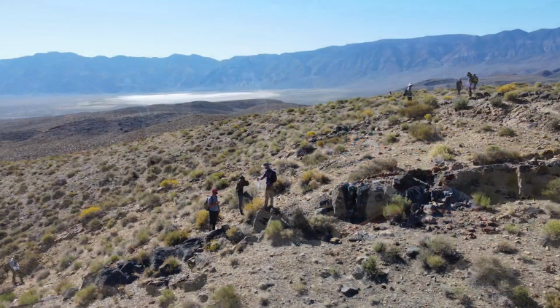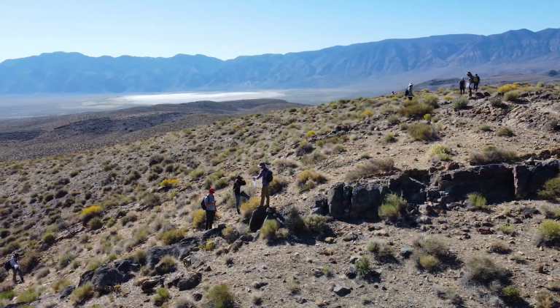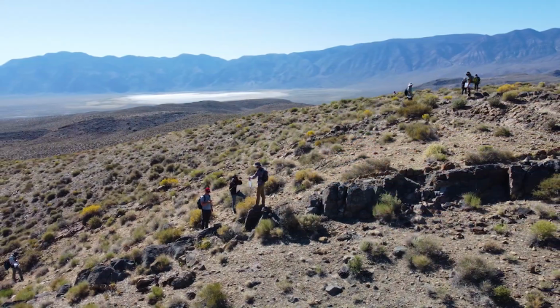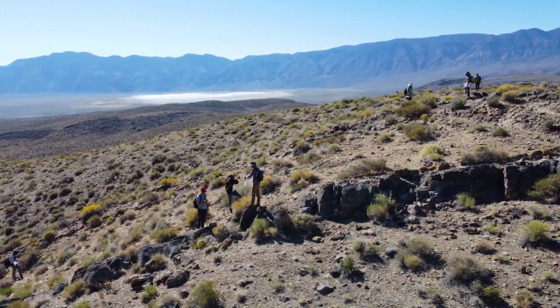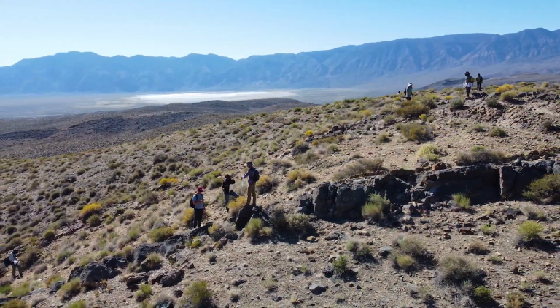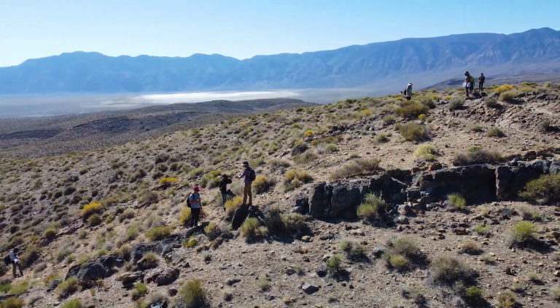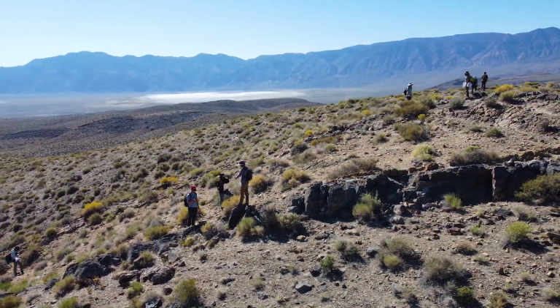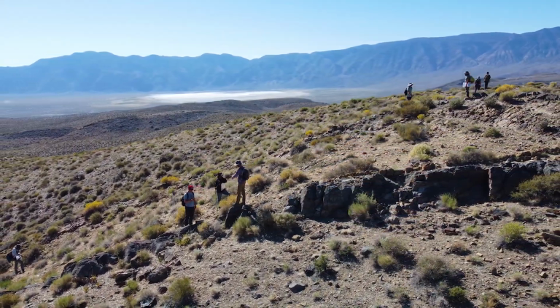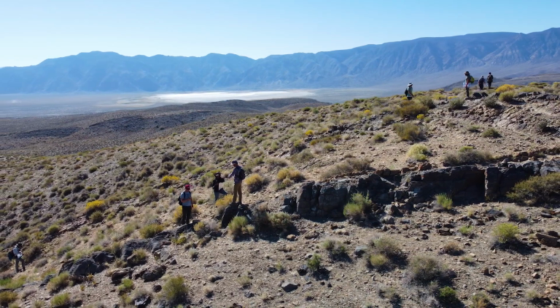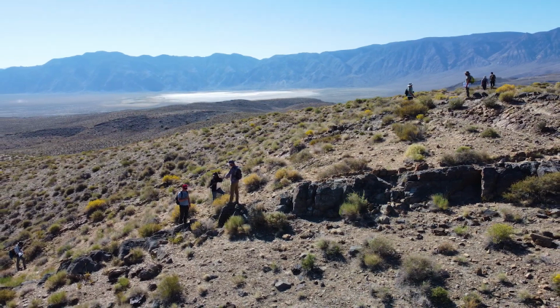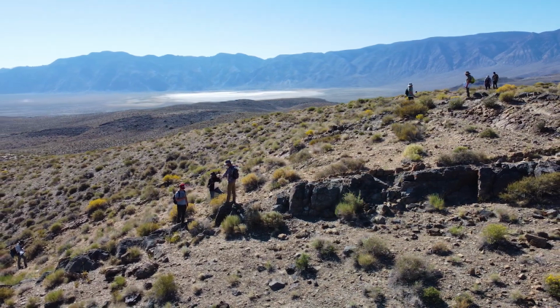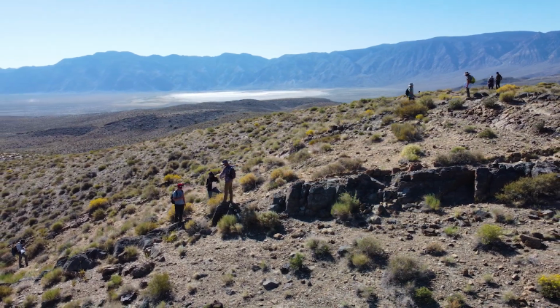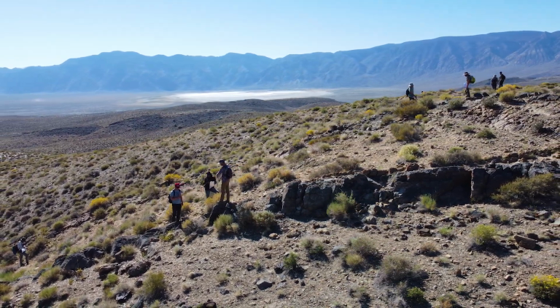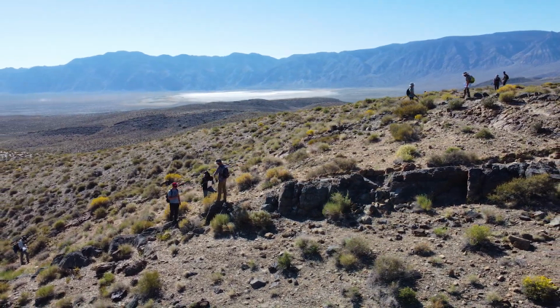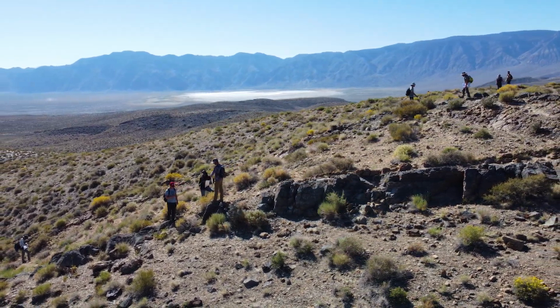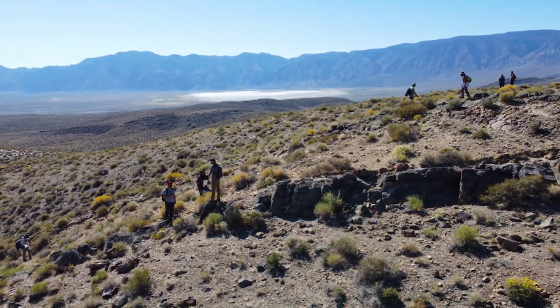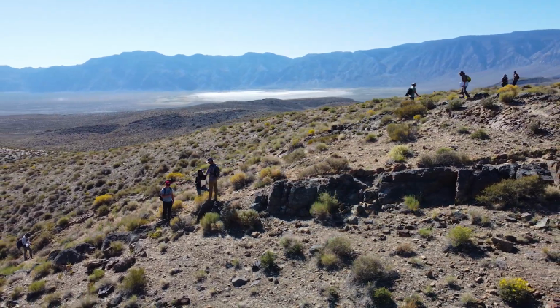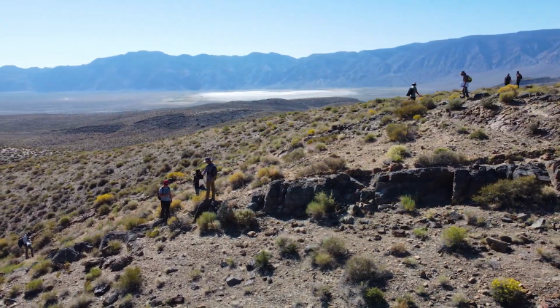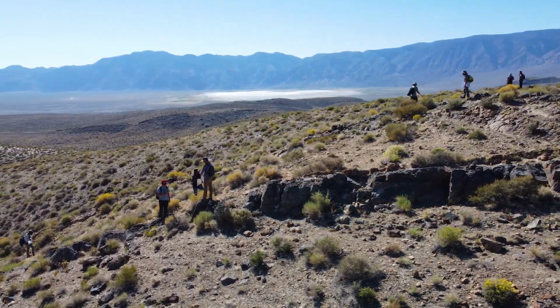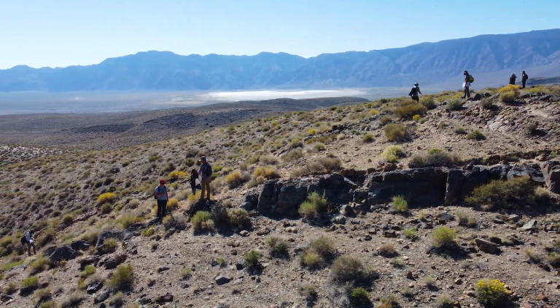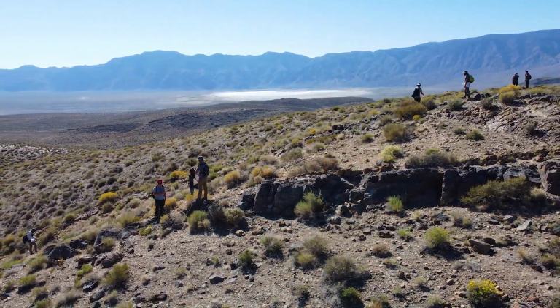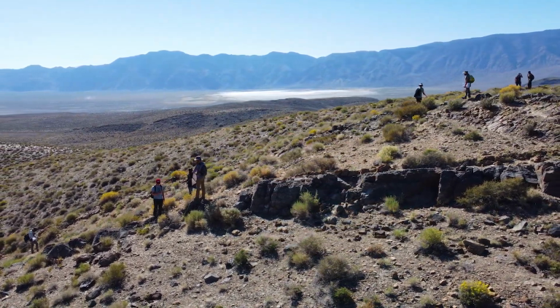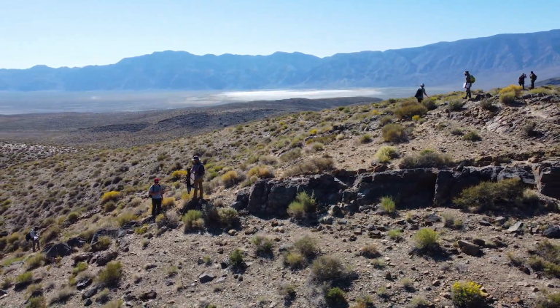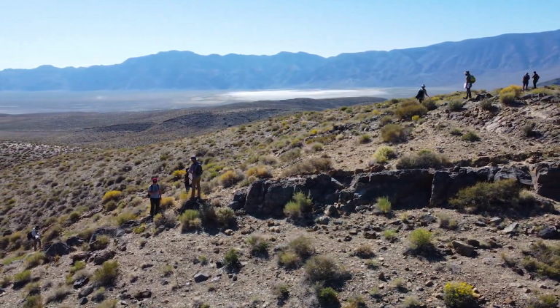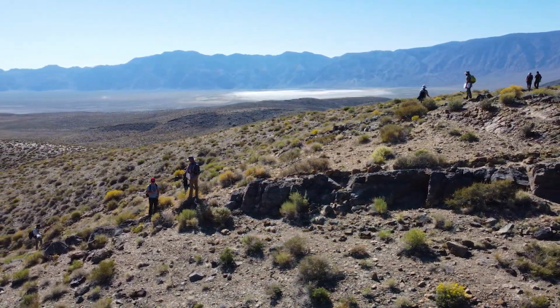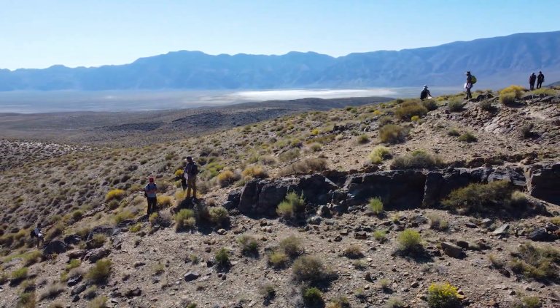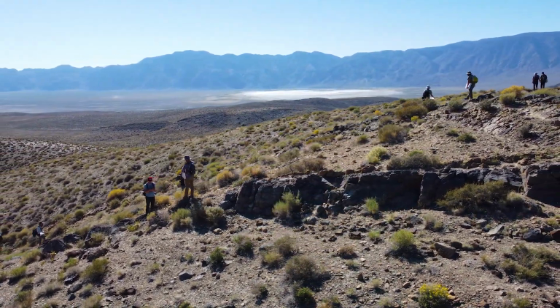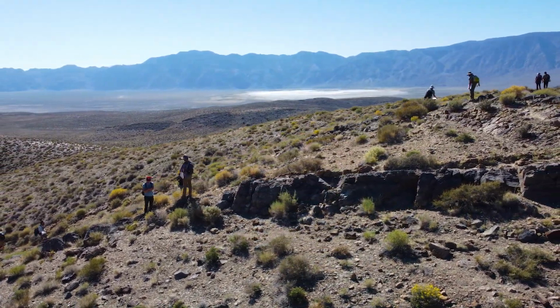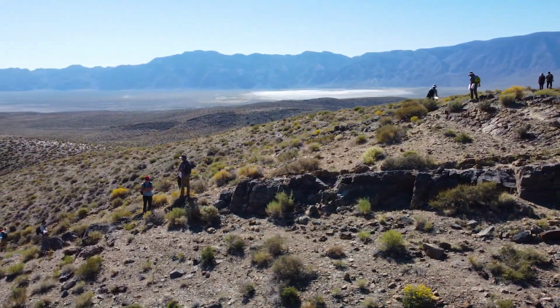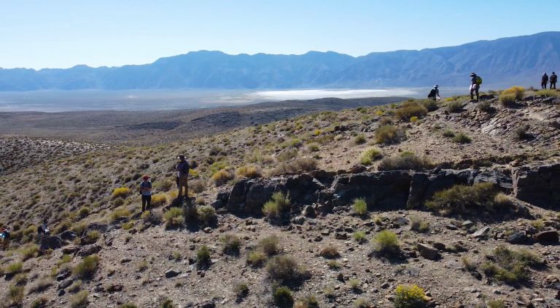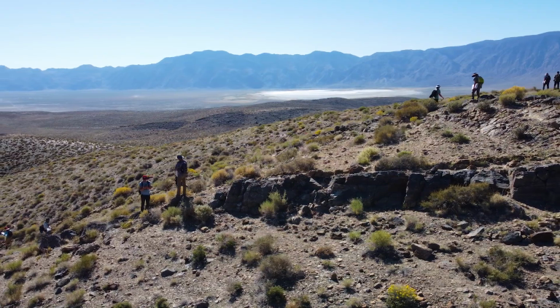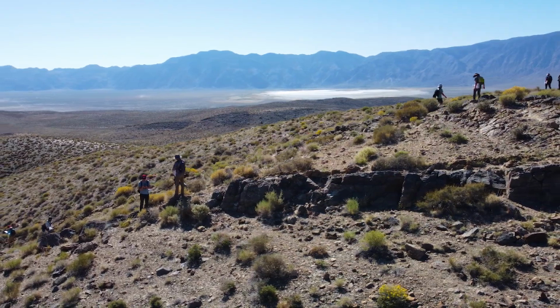There are great exposures in a lot of places in the world that are covered by trees. We have great exposures and we can see them here, and that's why so many people come here.